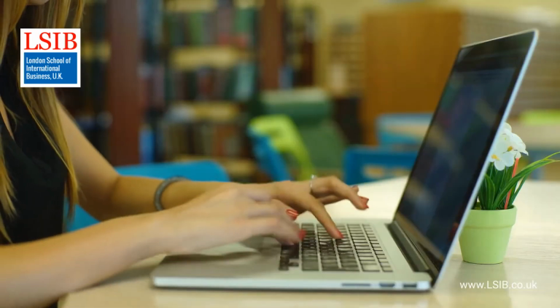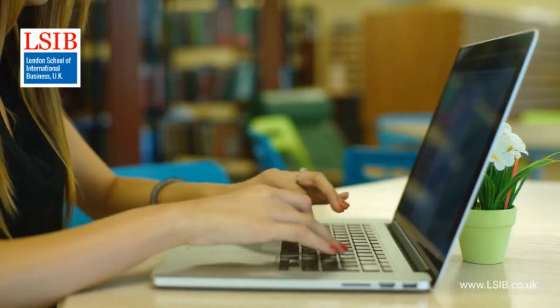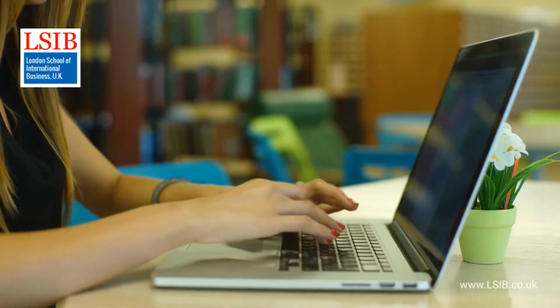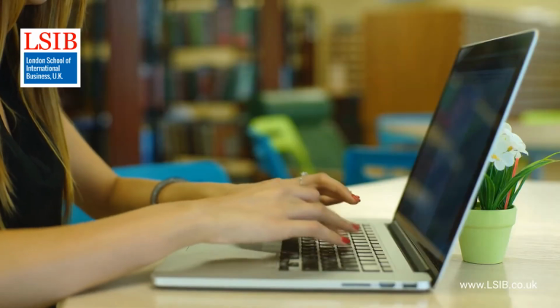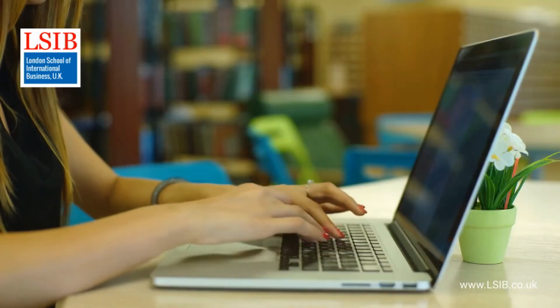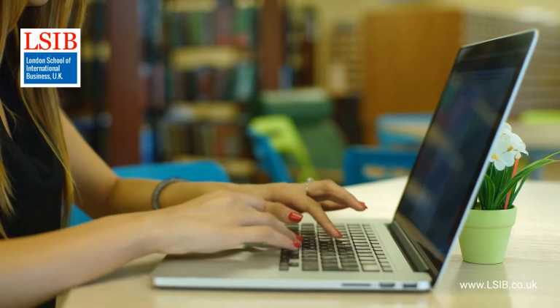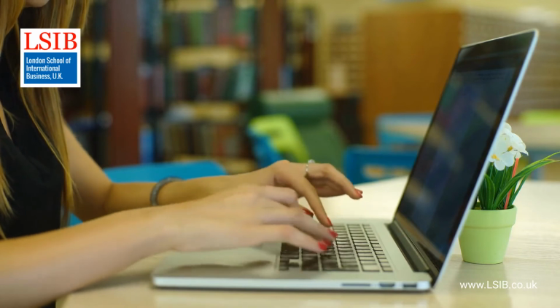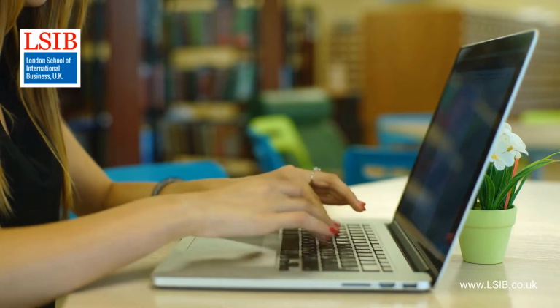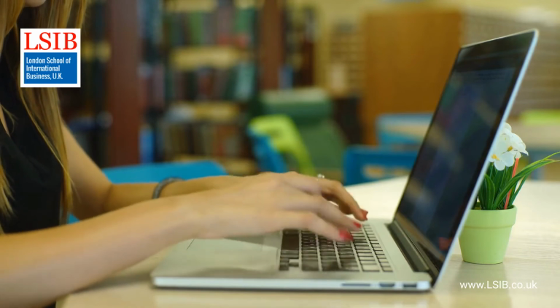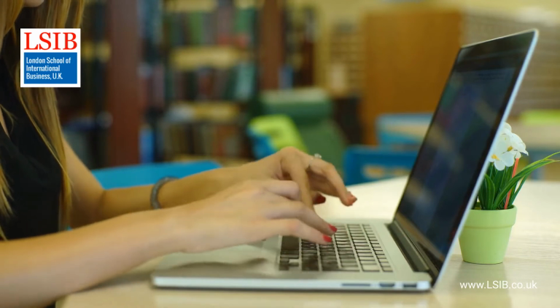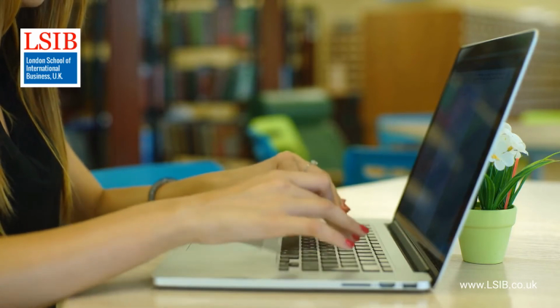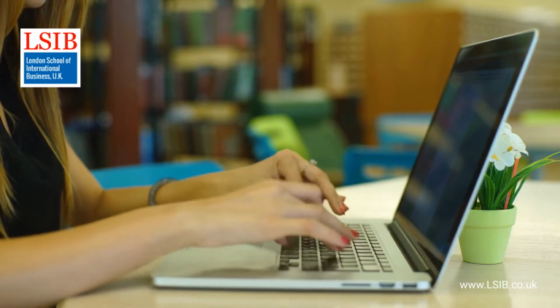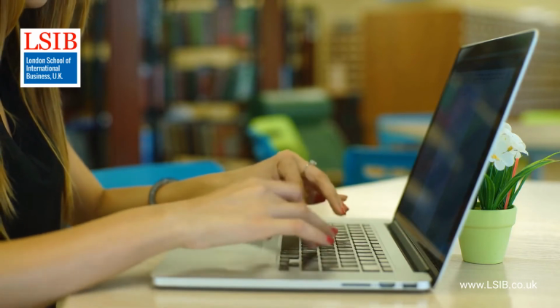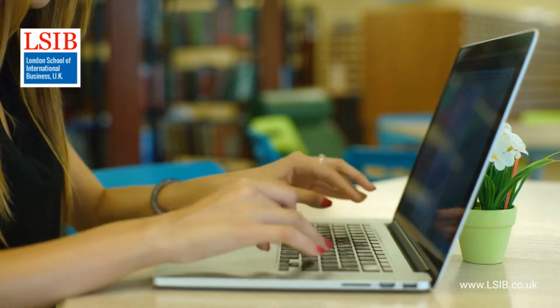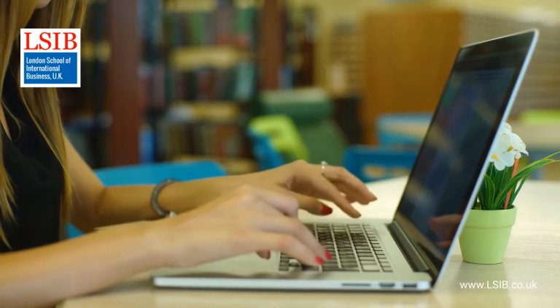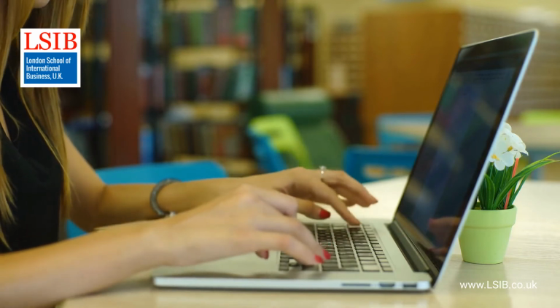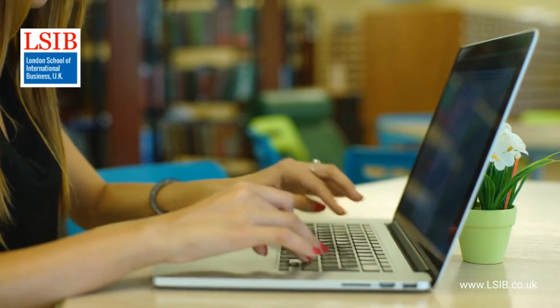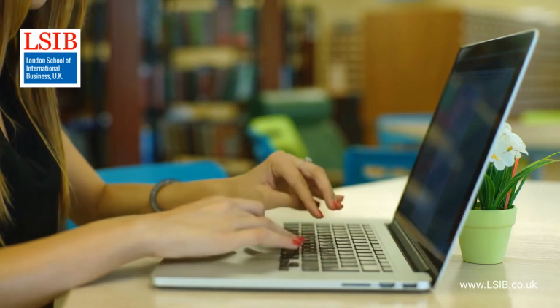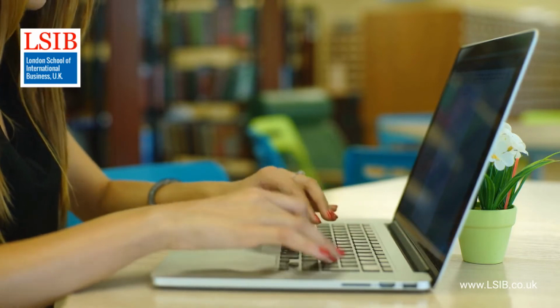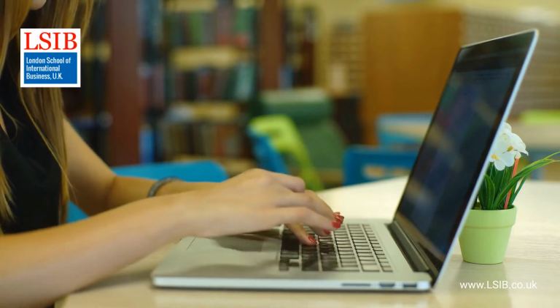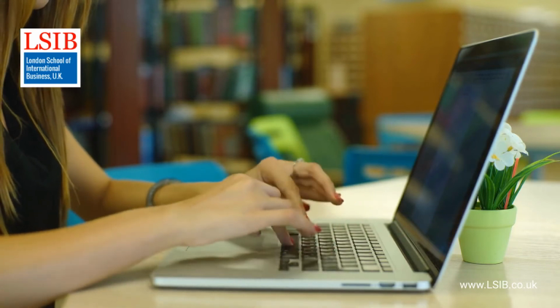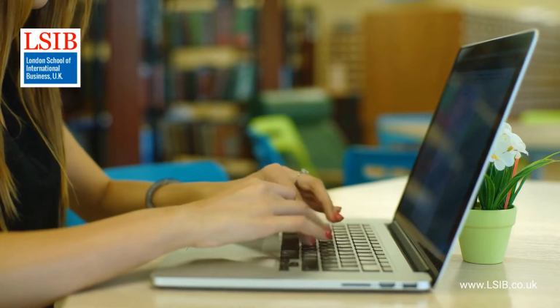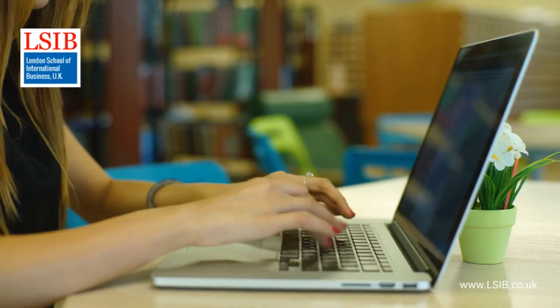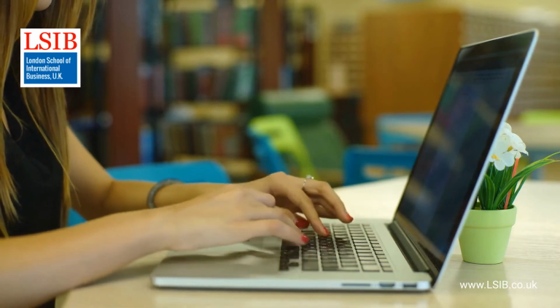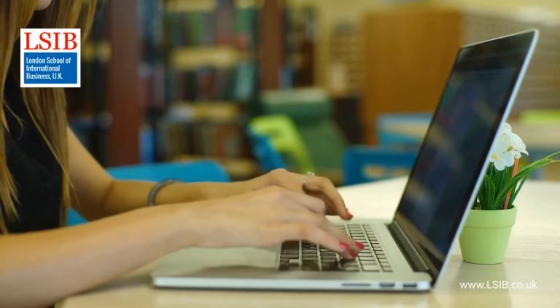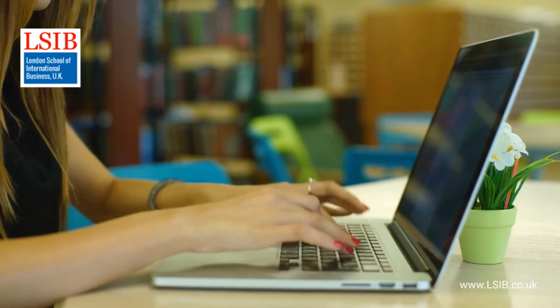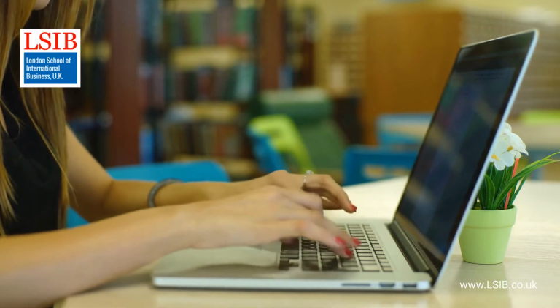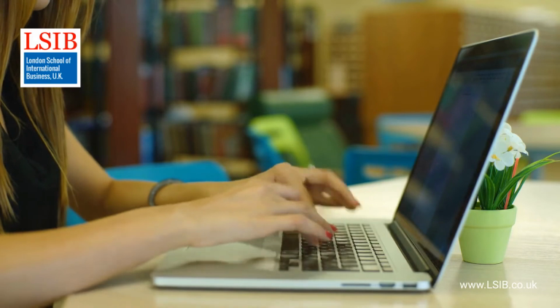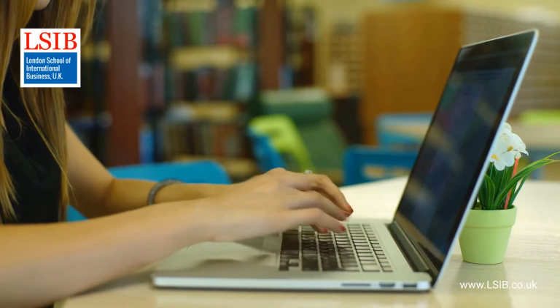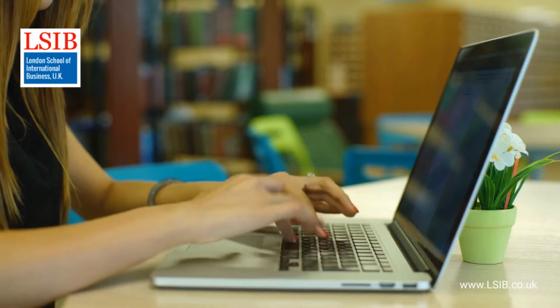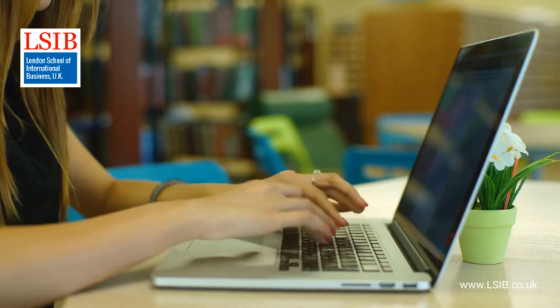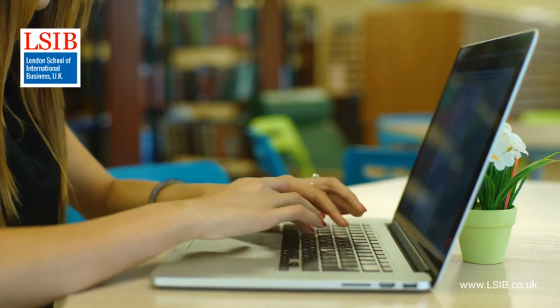The Level 5 Diploma in Information Technology is a 120-credit qualification consisting of 6 units of 20 credits each.